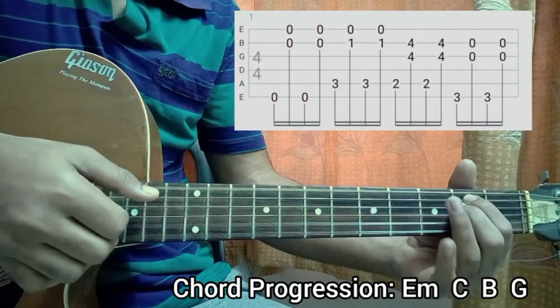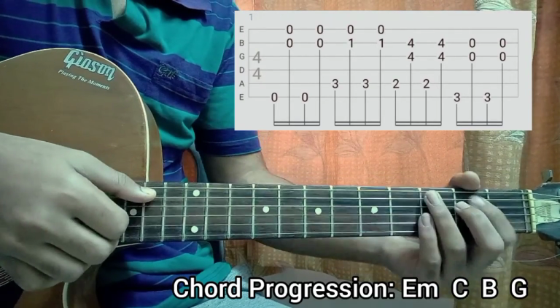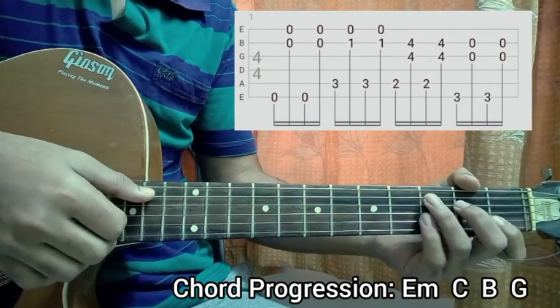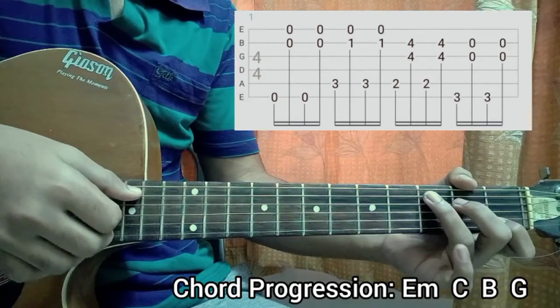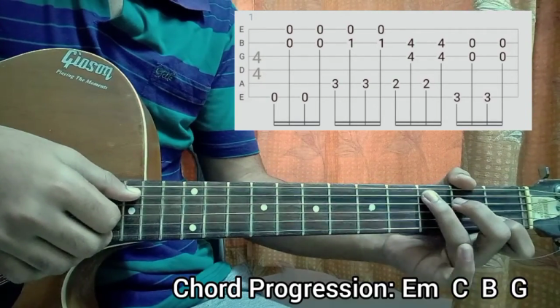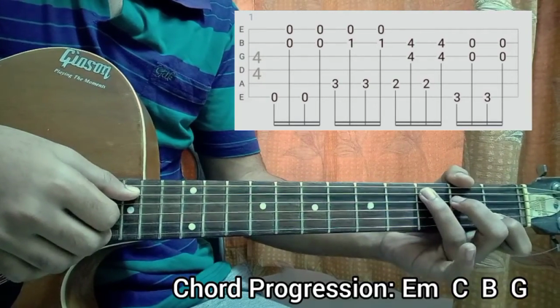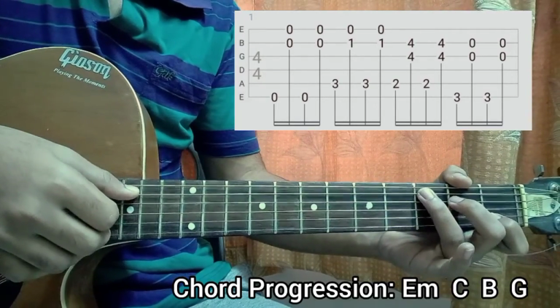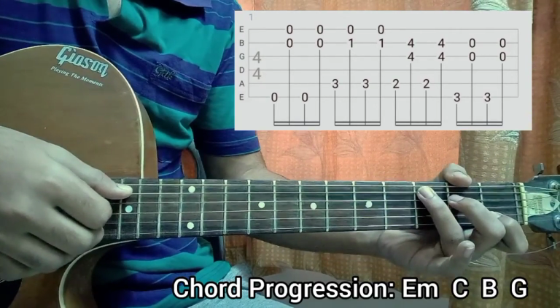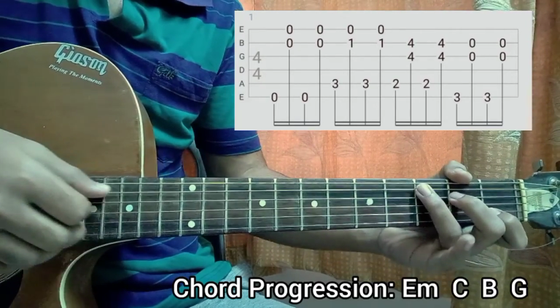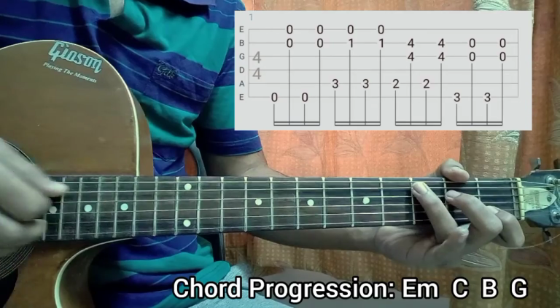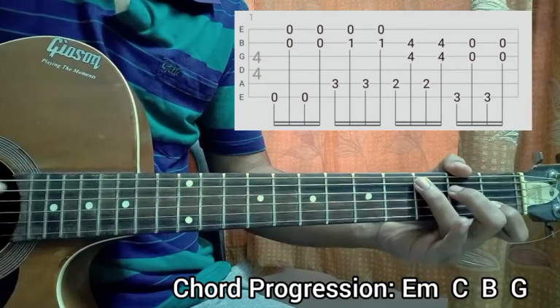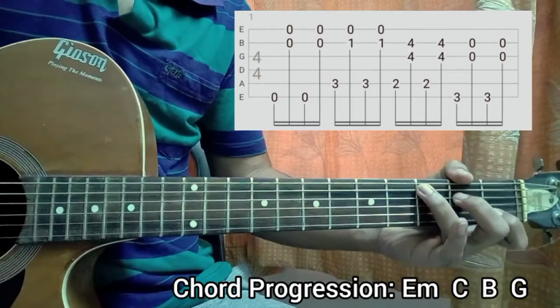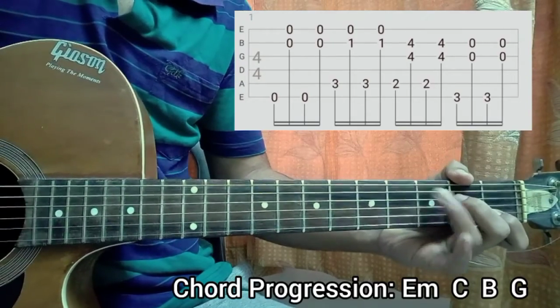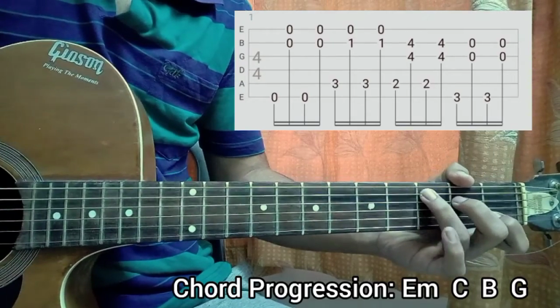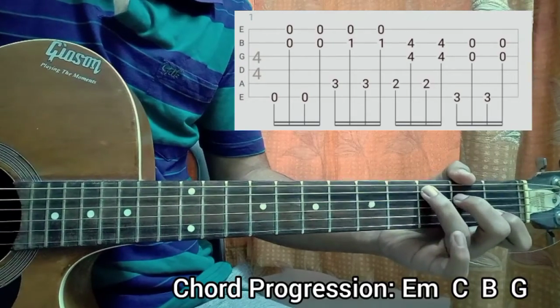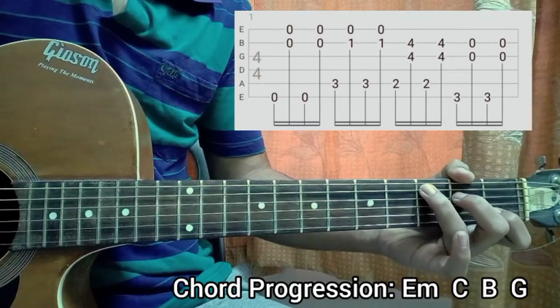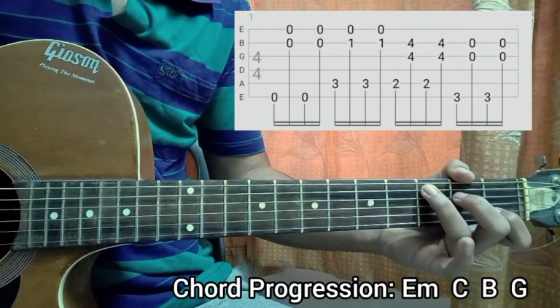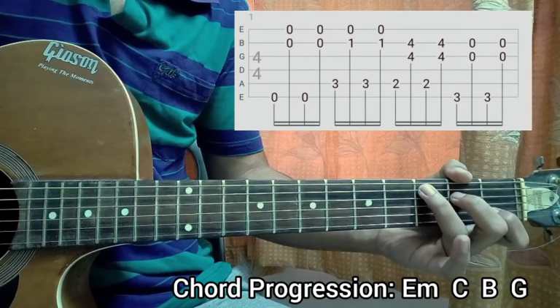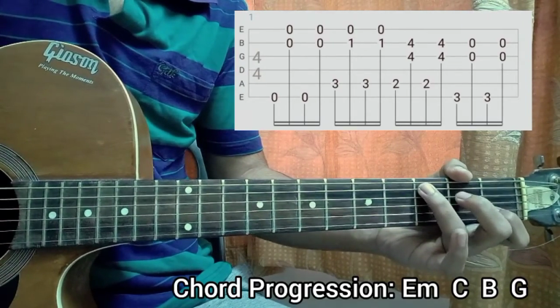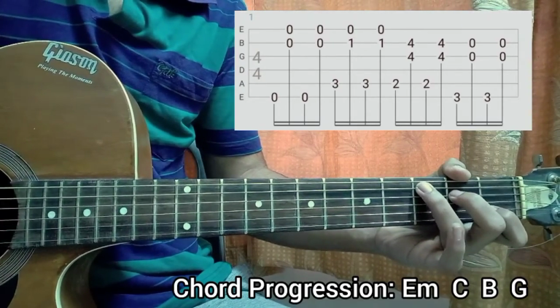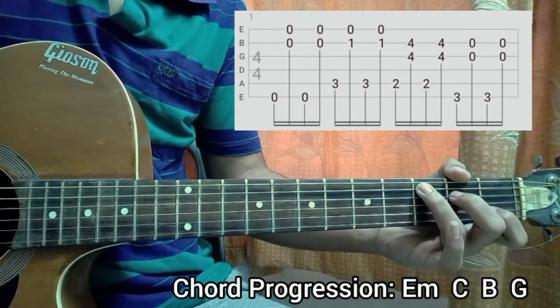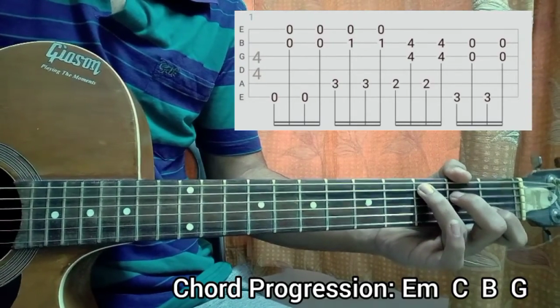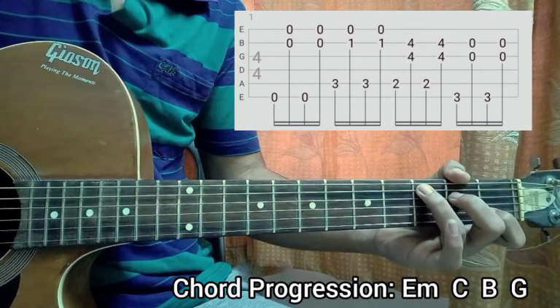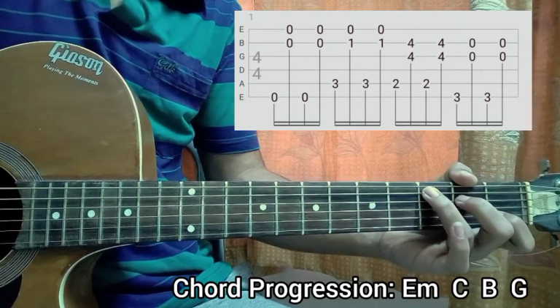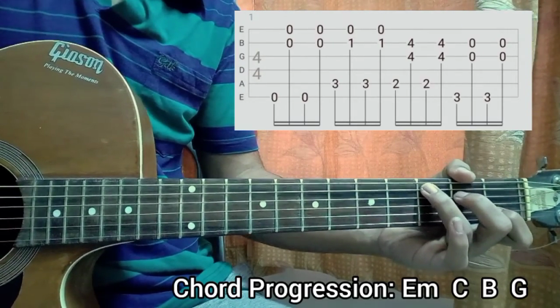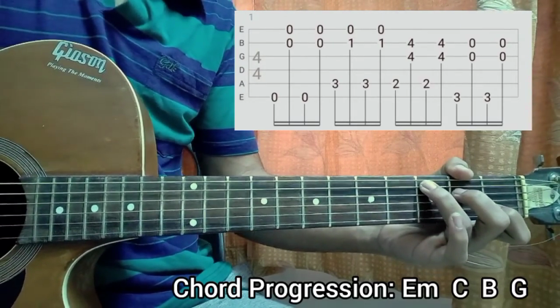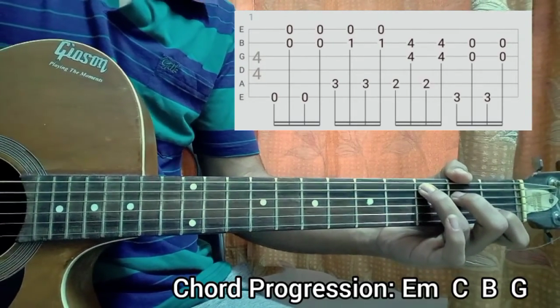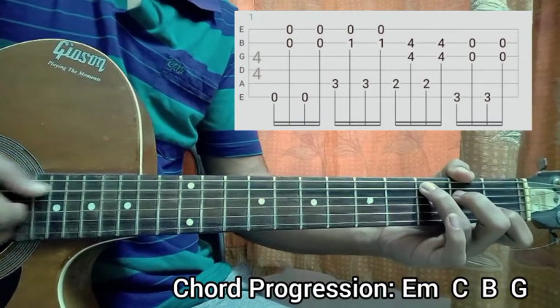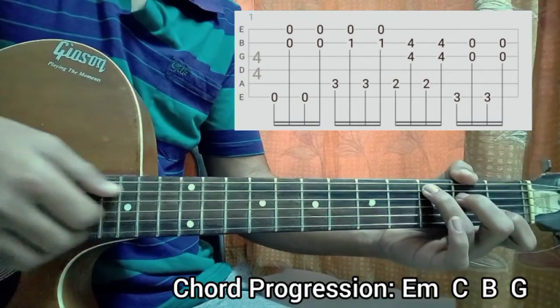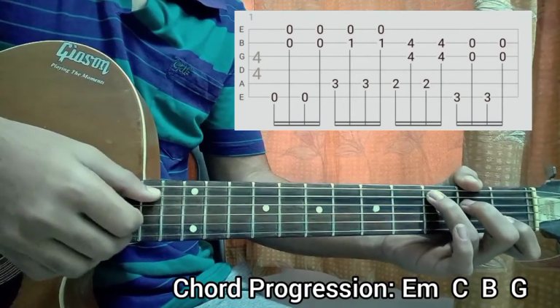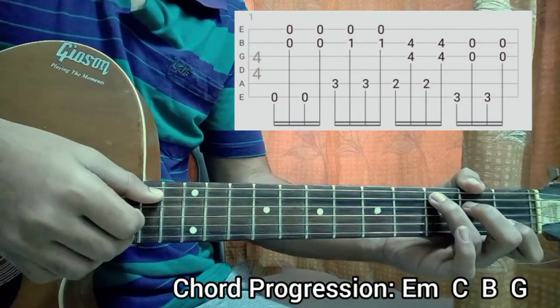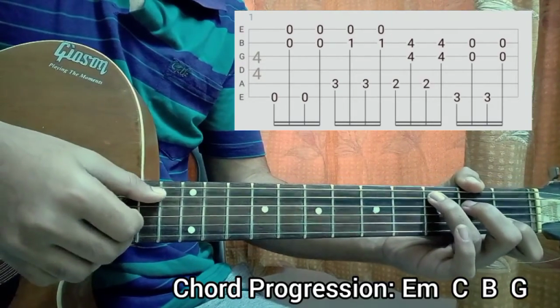Go to C major; you do the exact same thing, but now you just have three on the A, second on the D, open G, first on the high E string open.